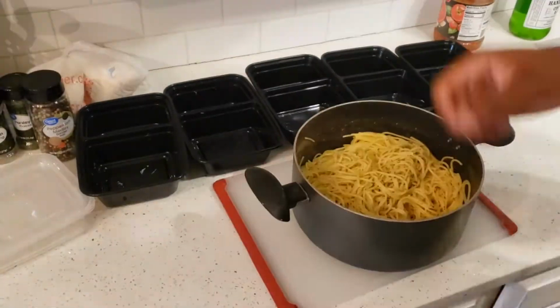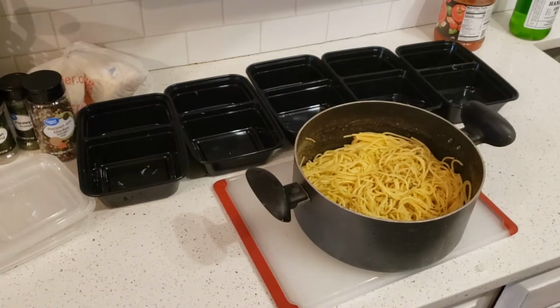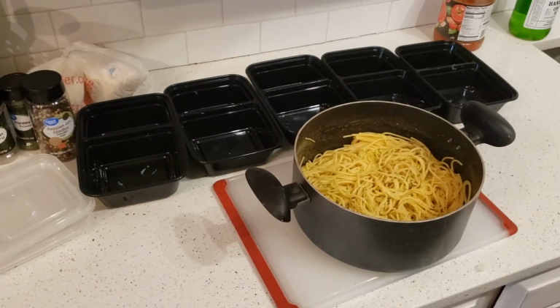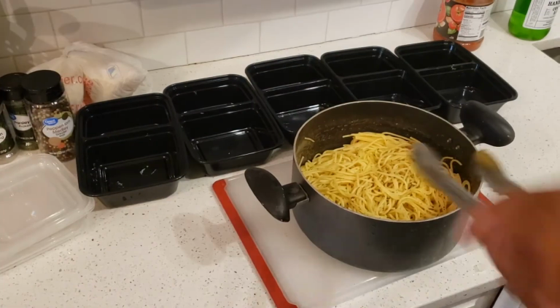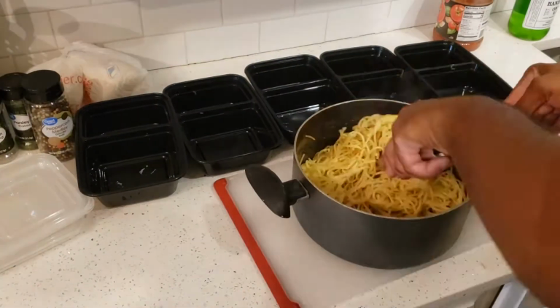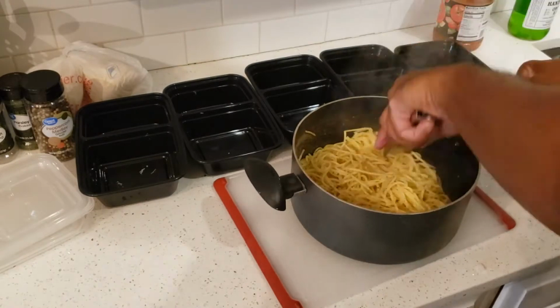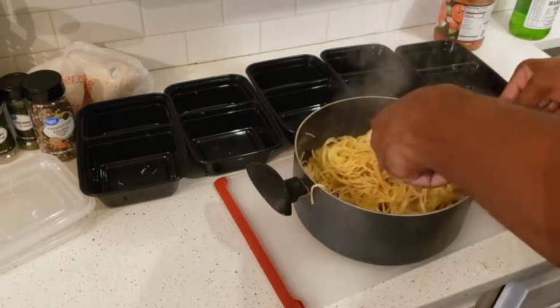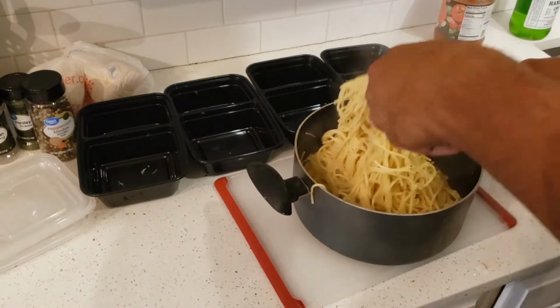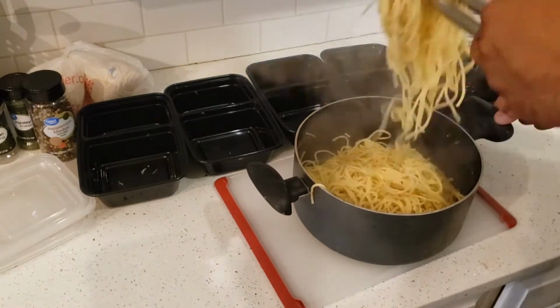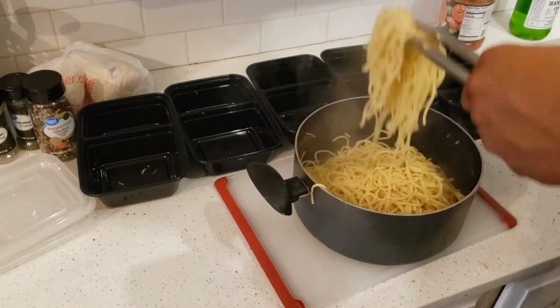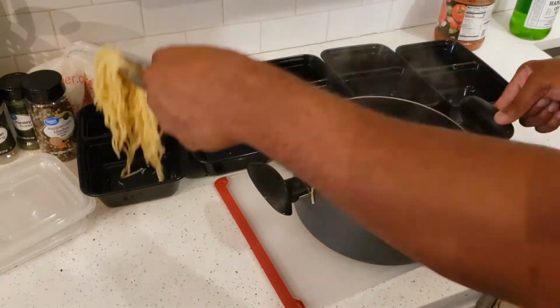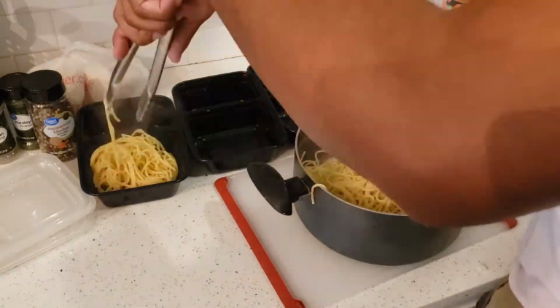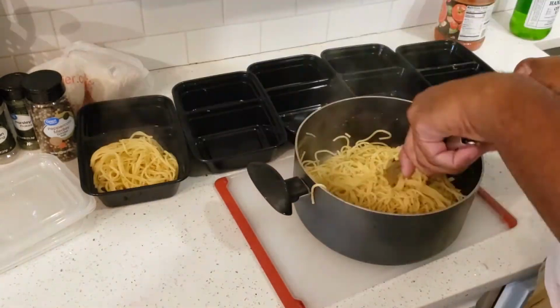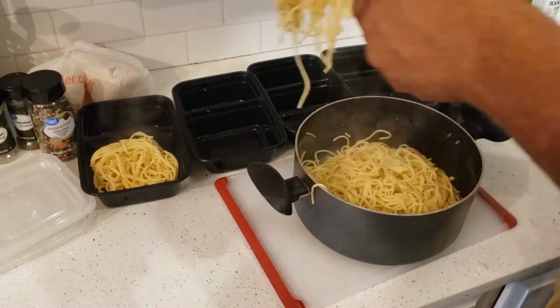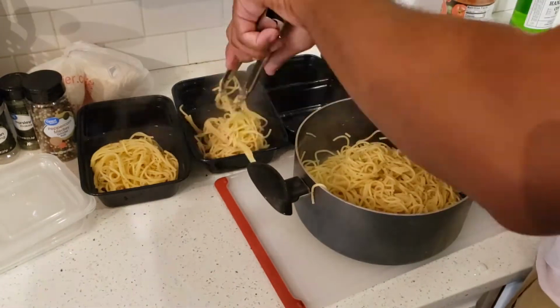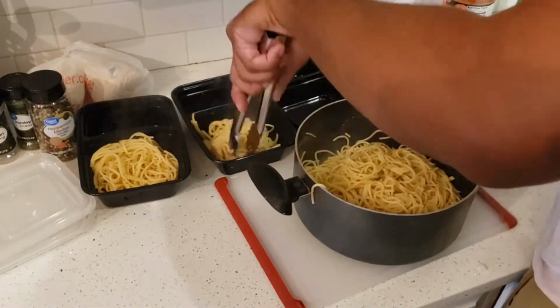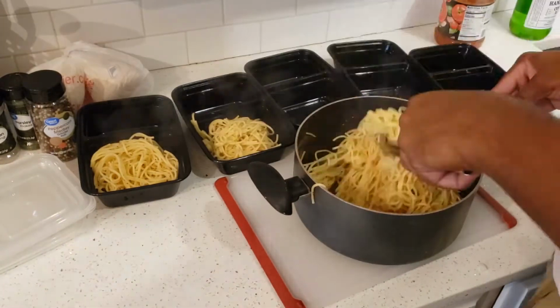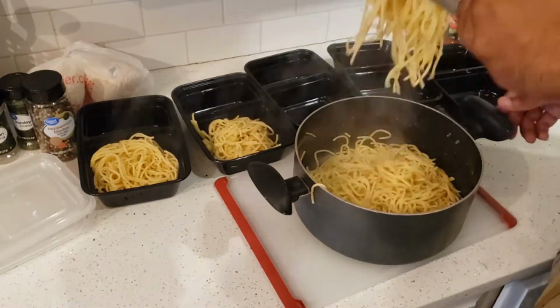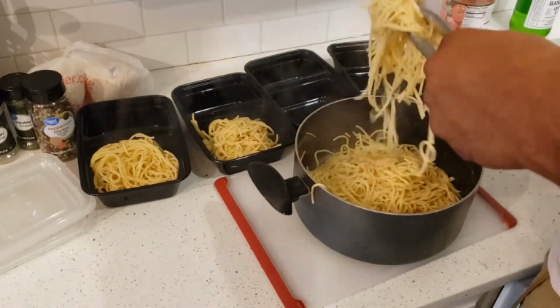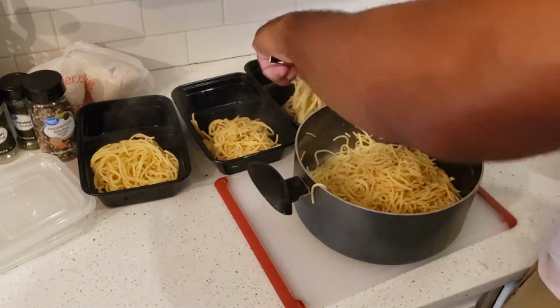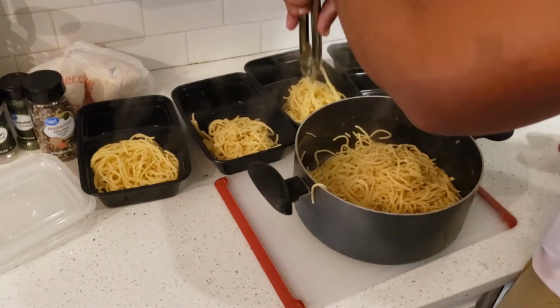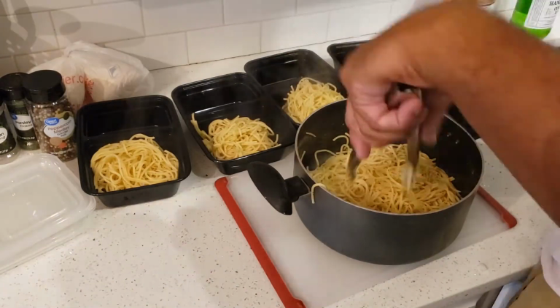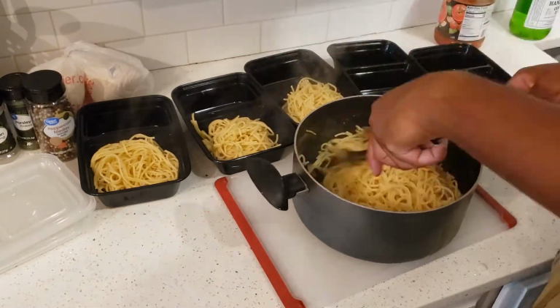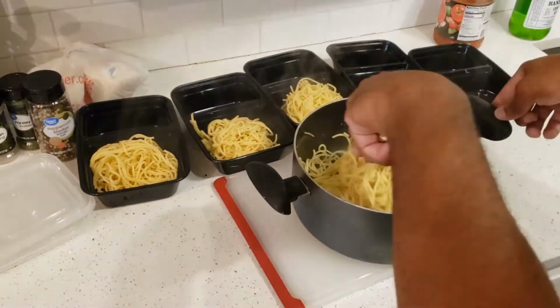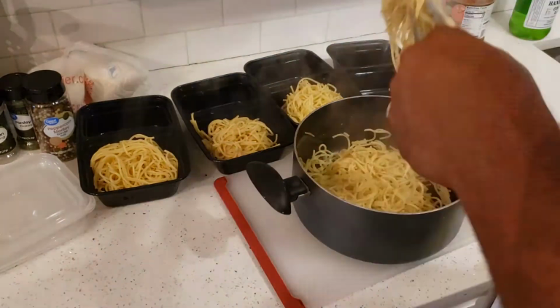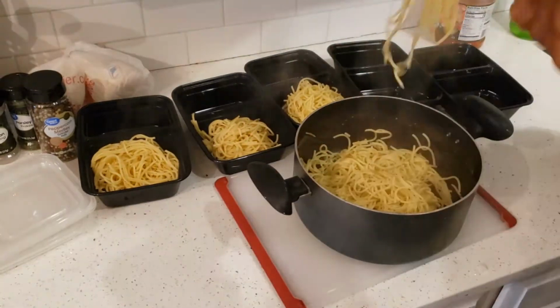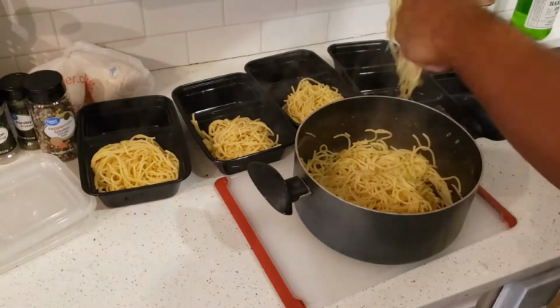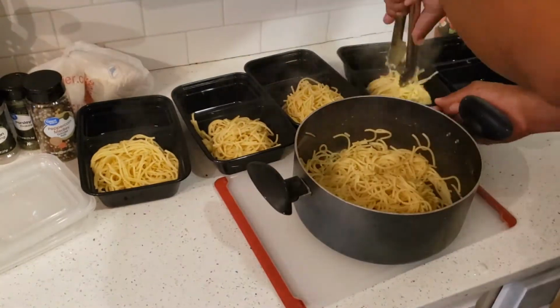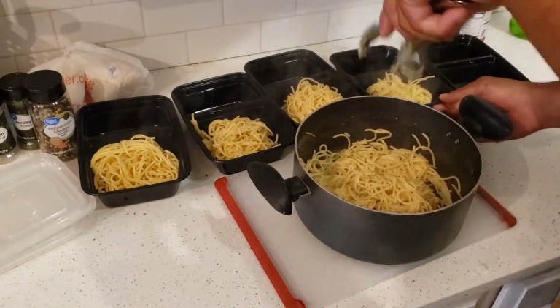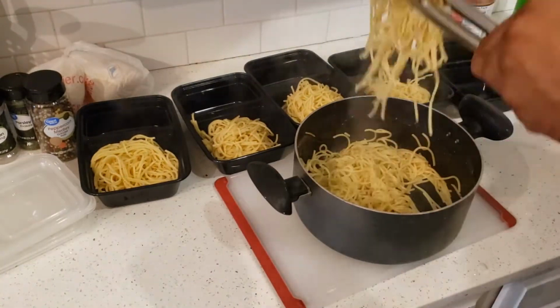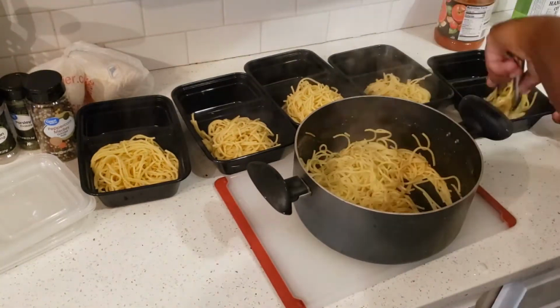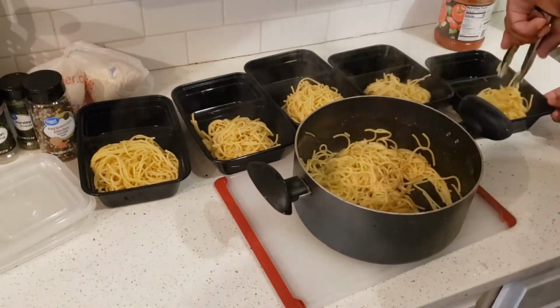While that's sitting, I'm going to get my grease hot and get ready to fry my fish.